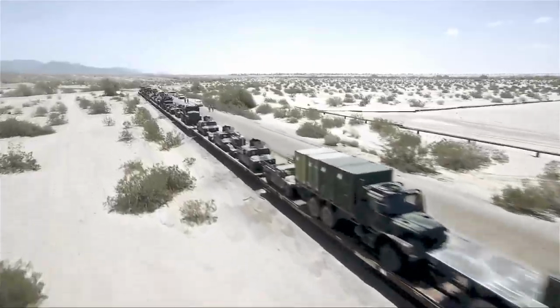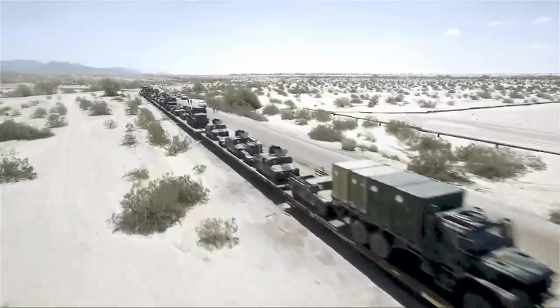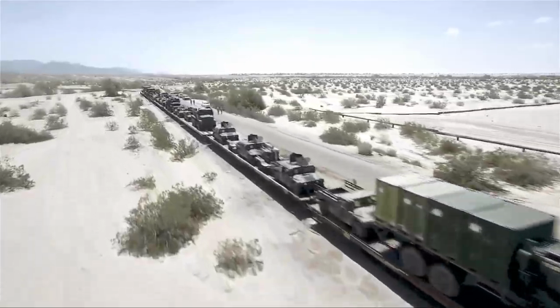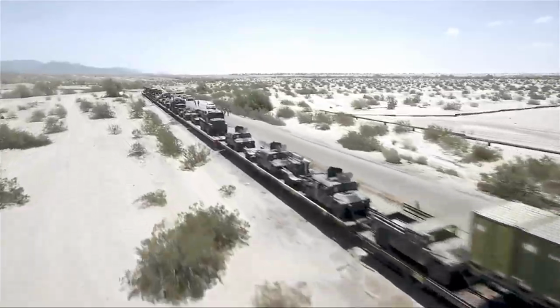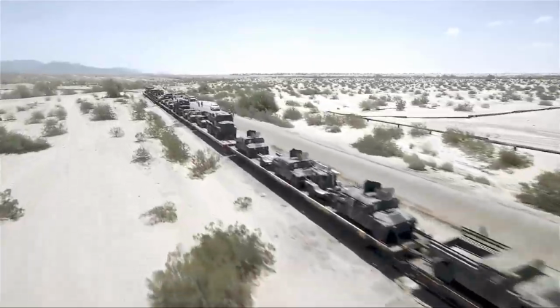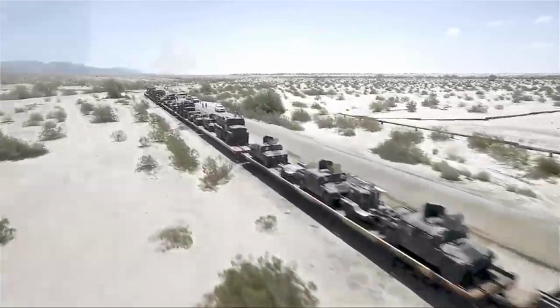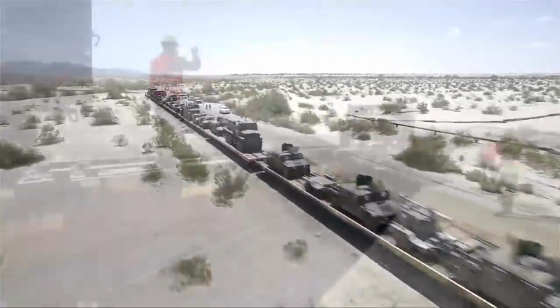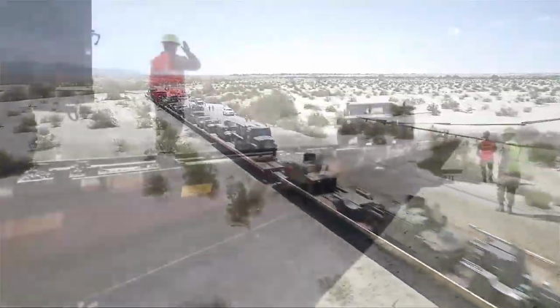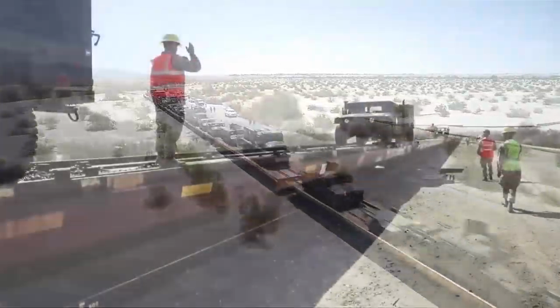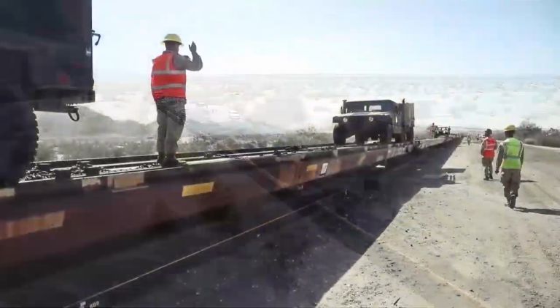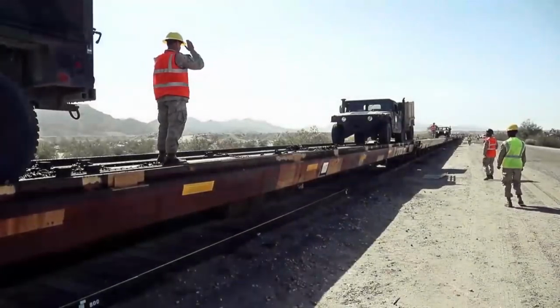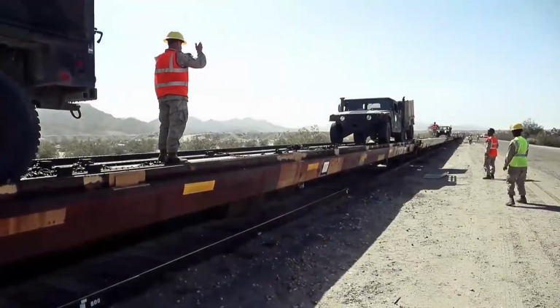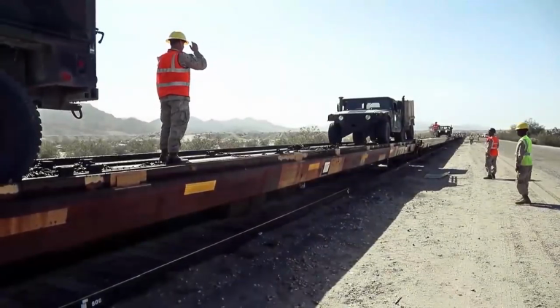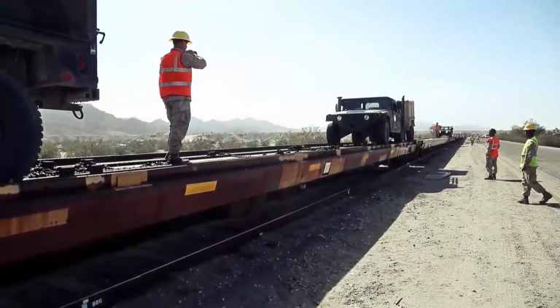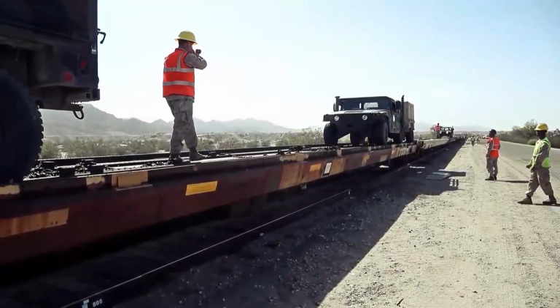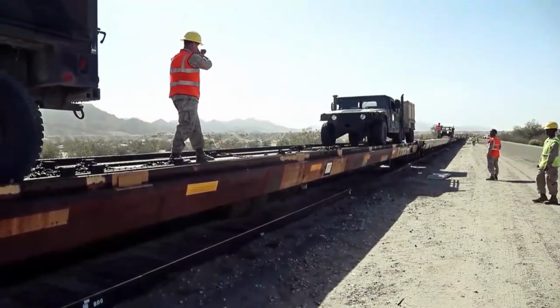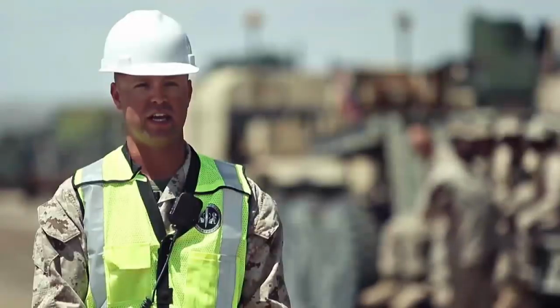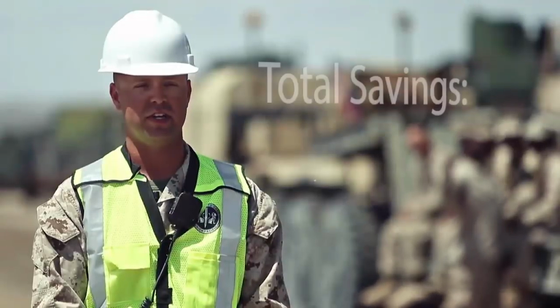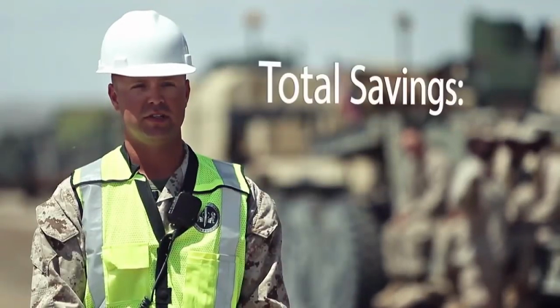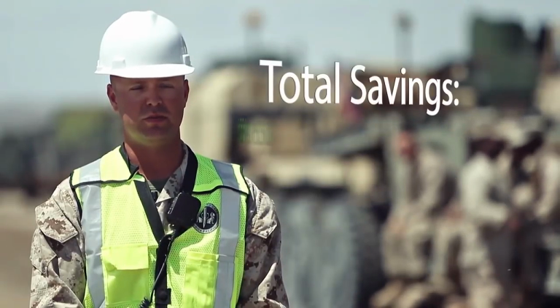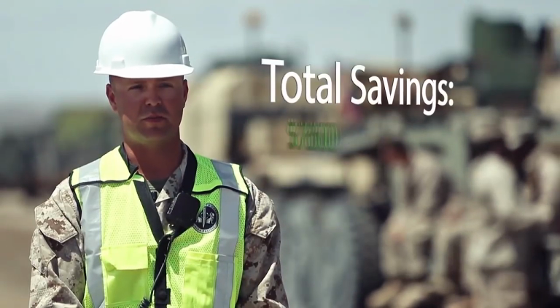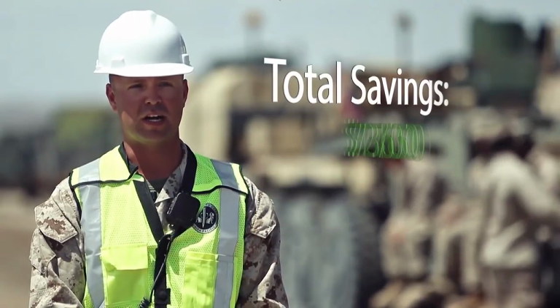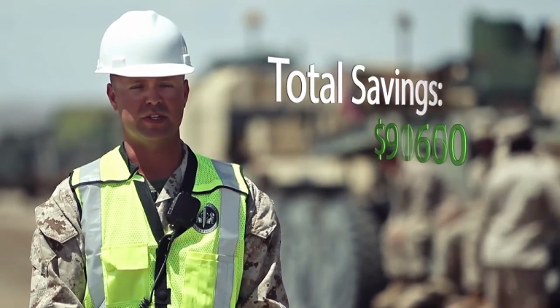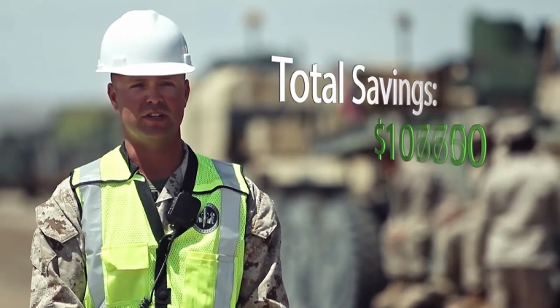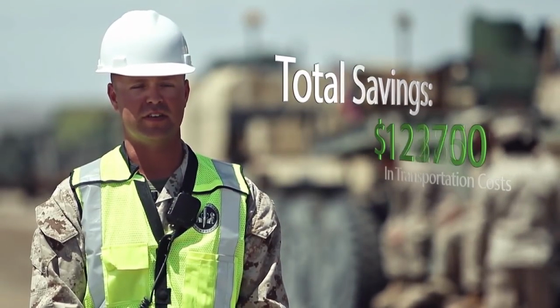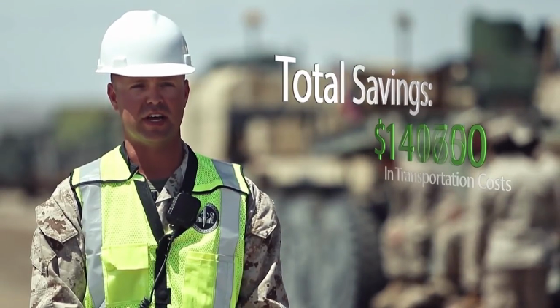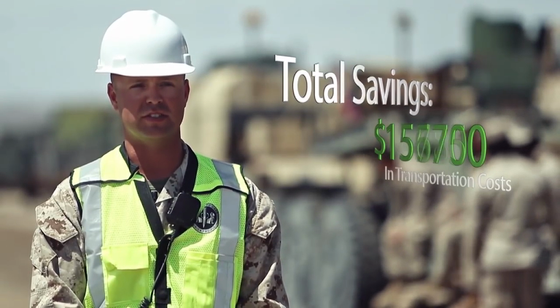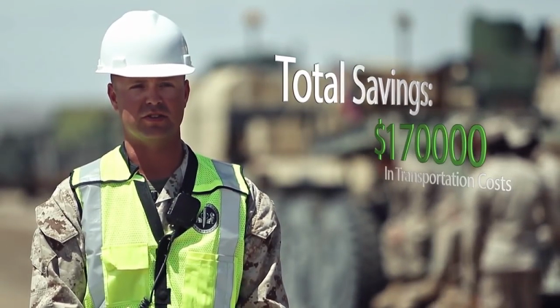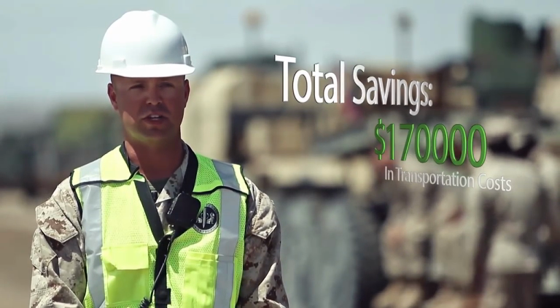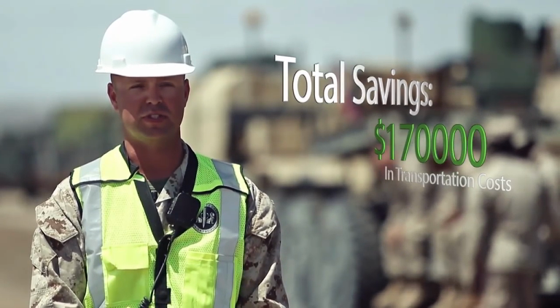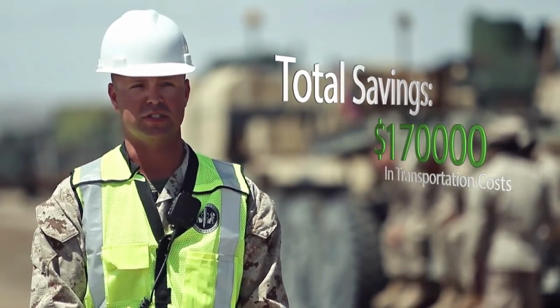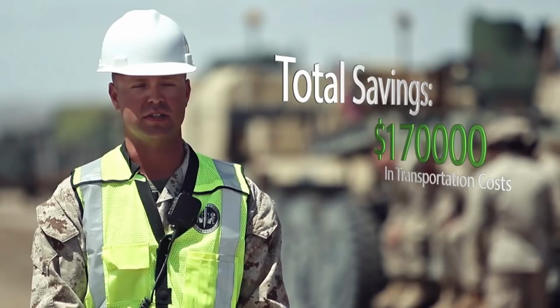Normally we would go back by tractor-trailer, but what we've done here today is save TUMF approximately $170,000 in transportation costs.